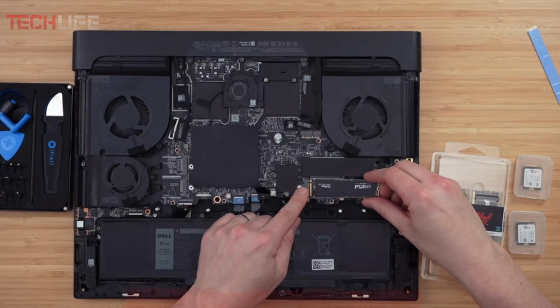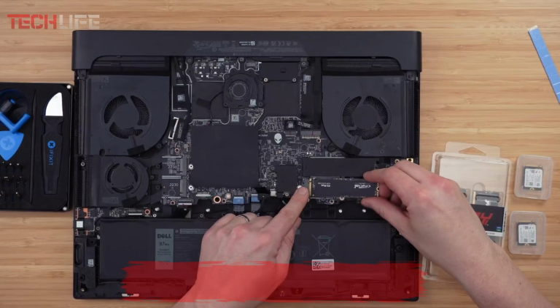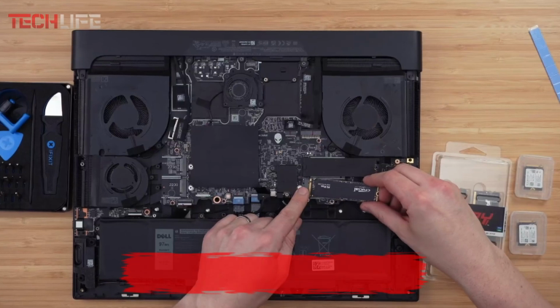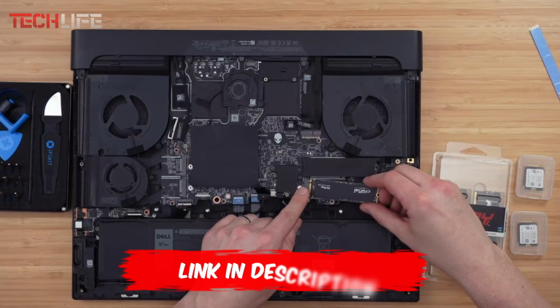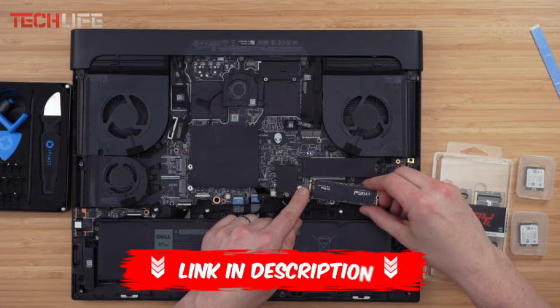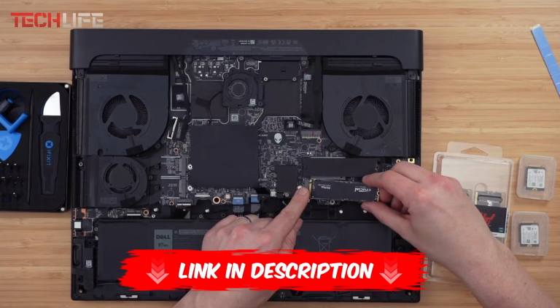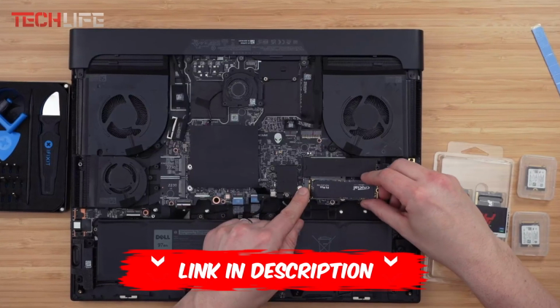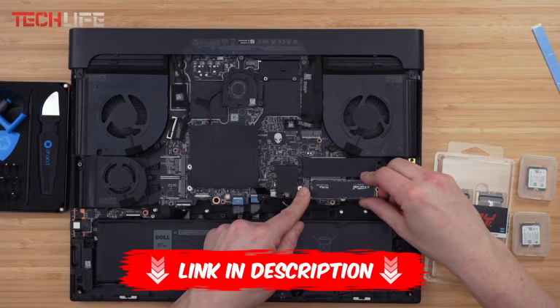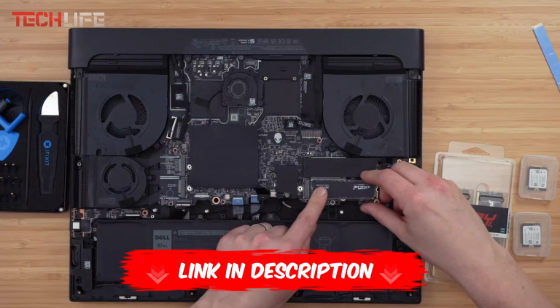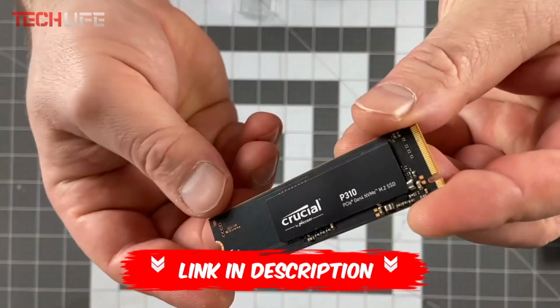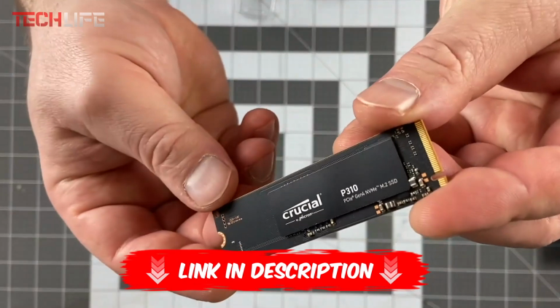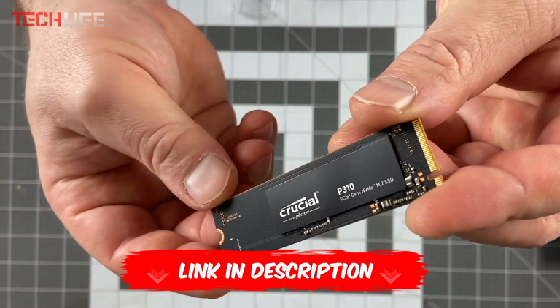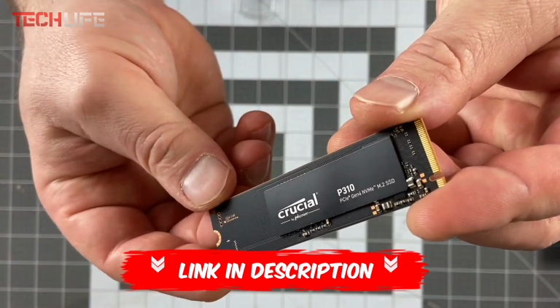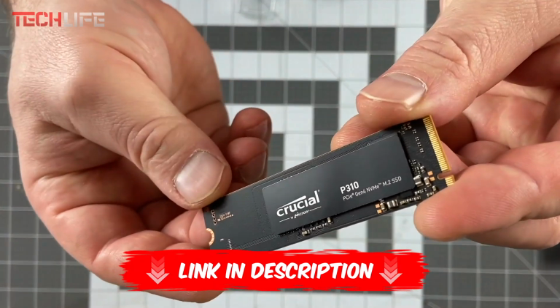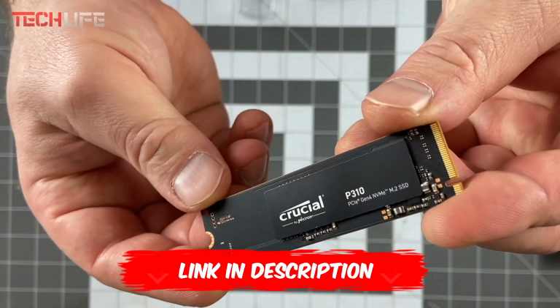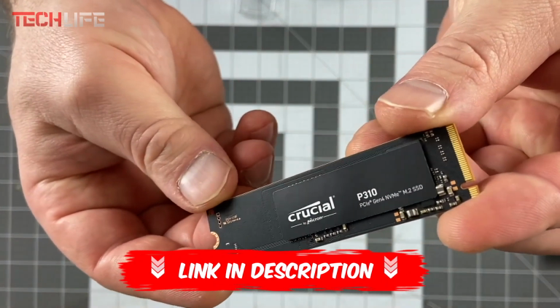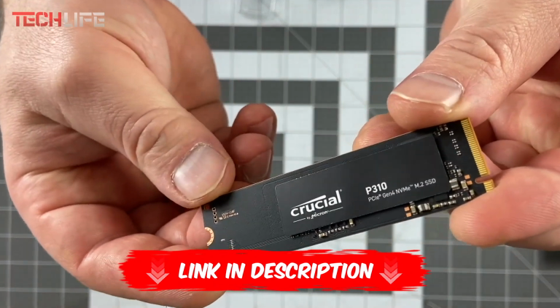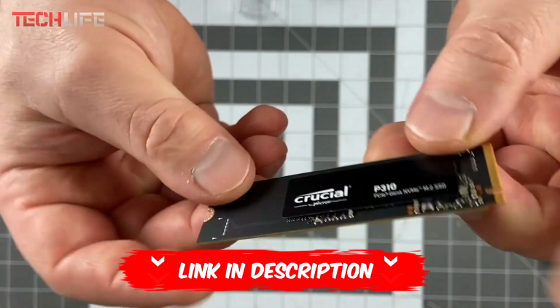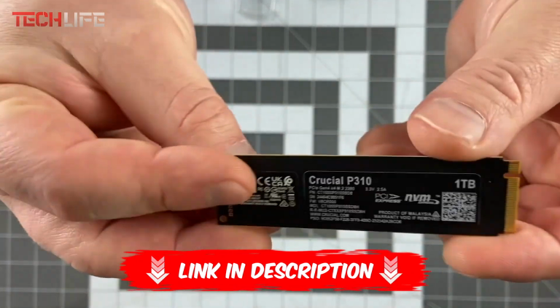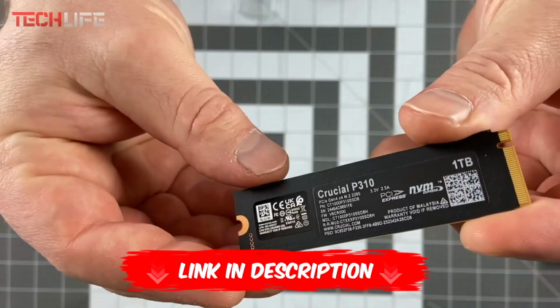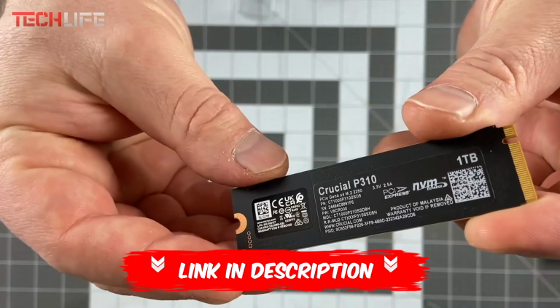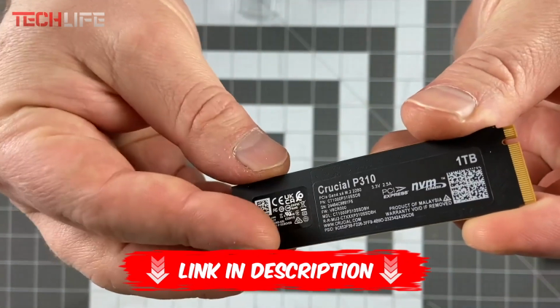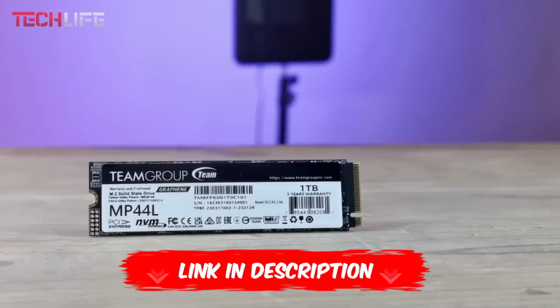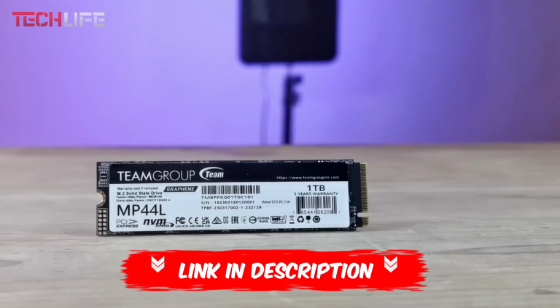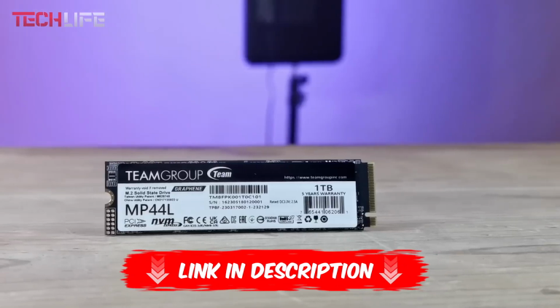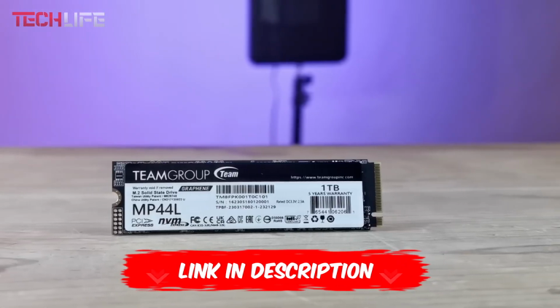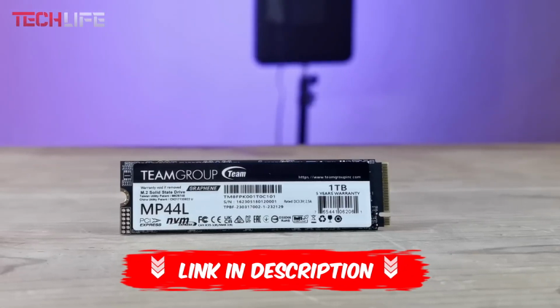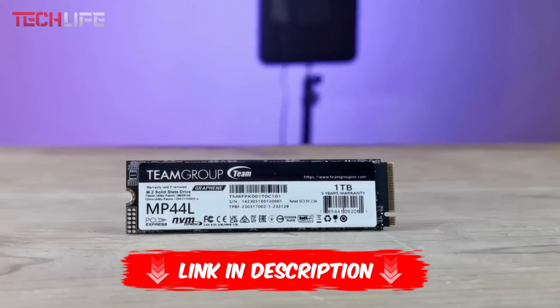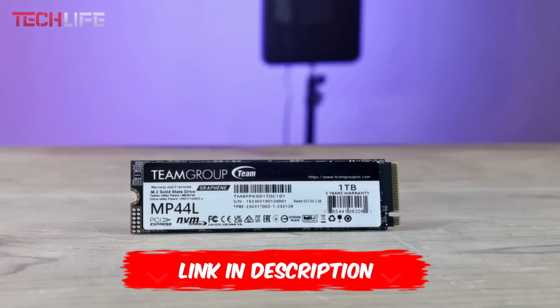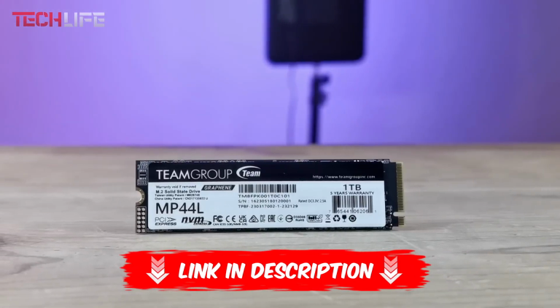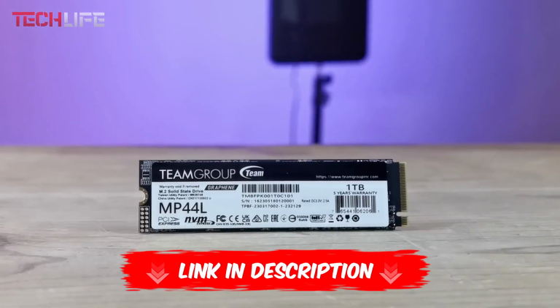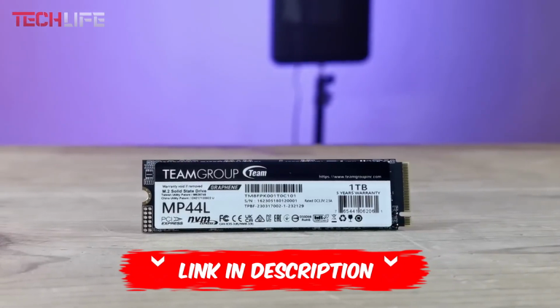If you'd like to check the current prices or purchase any of these SSDs, I've included links in the video description and the first comment for easy access.